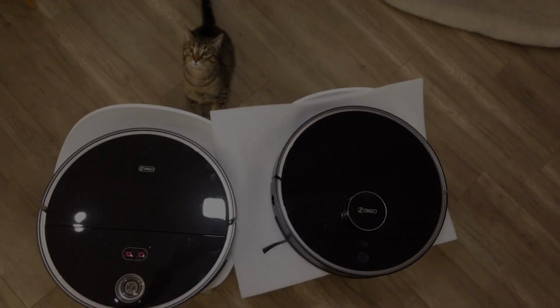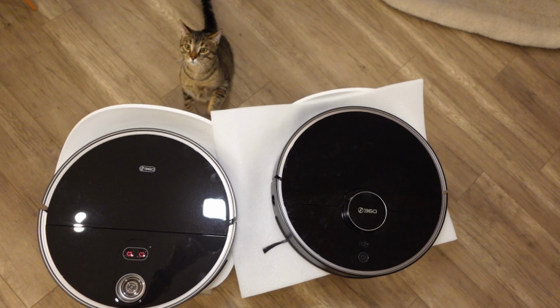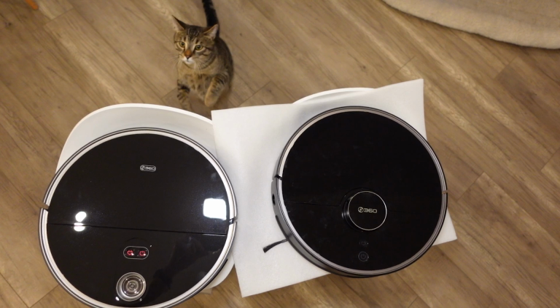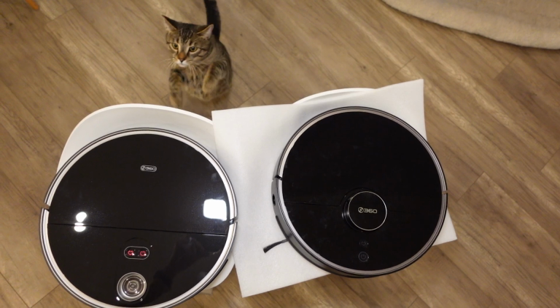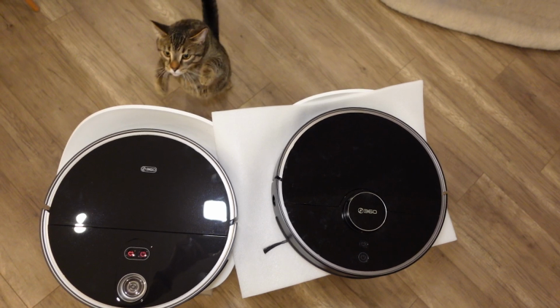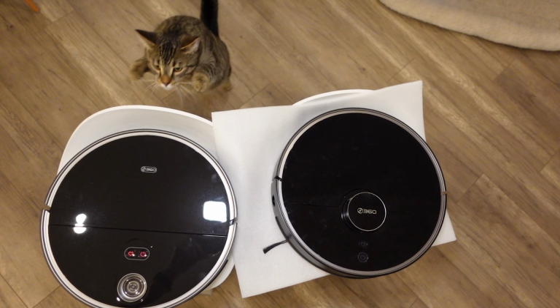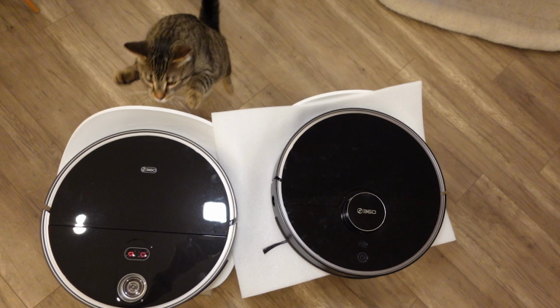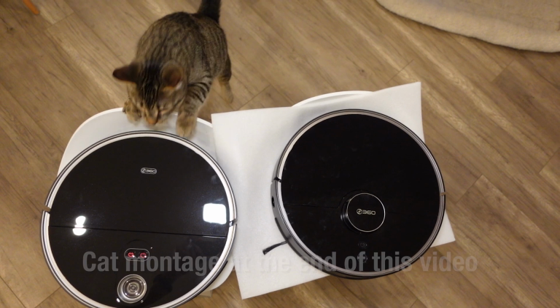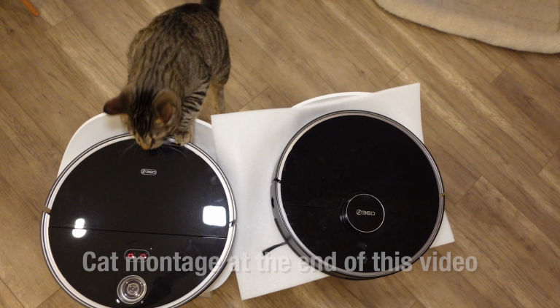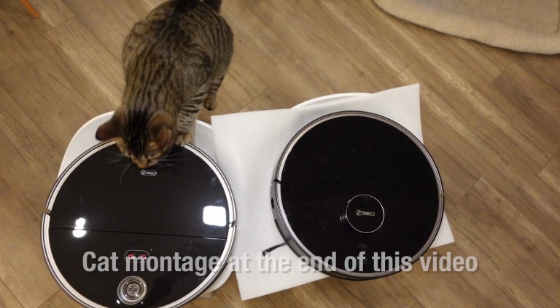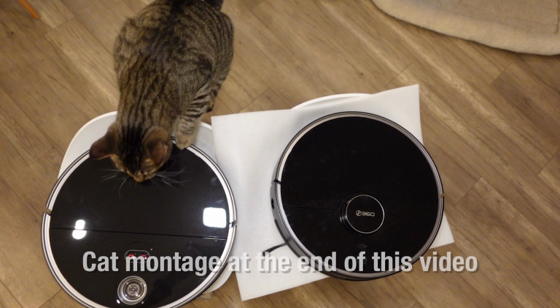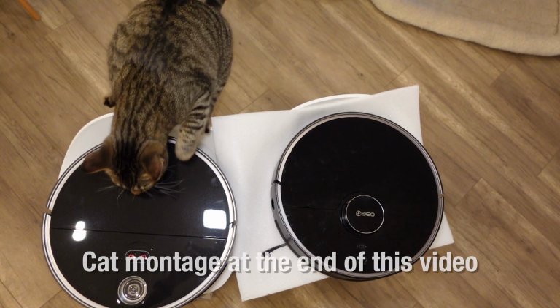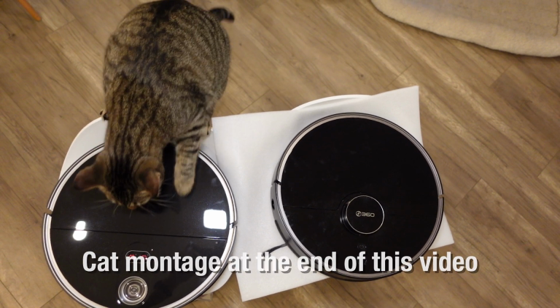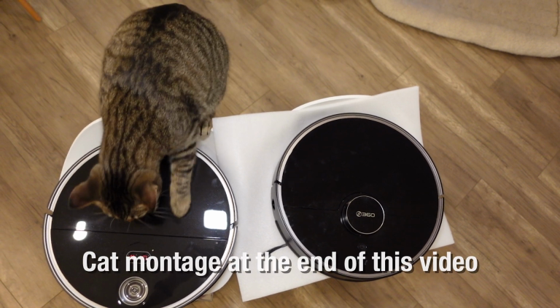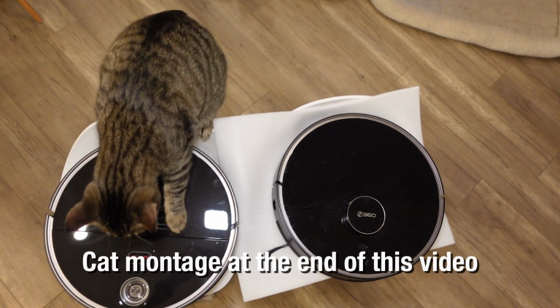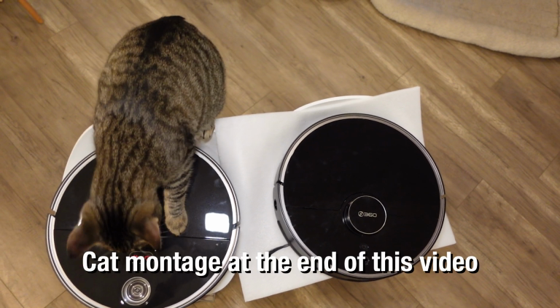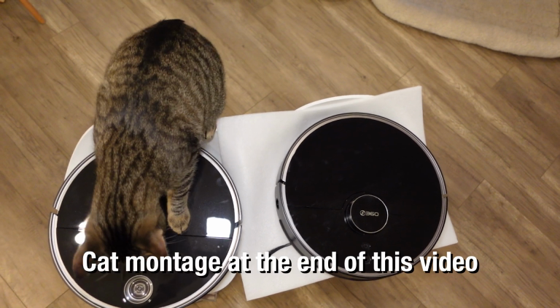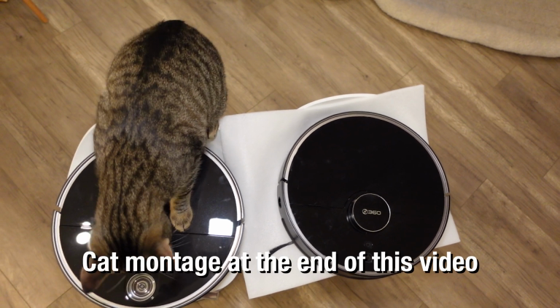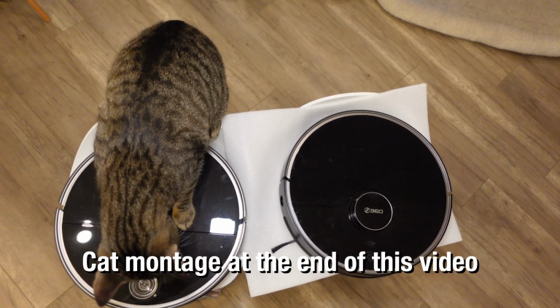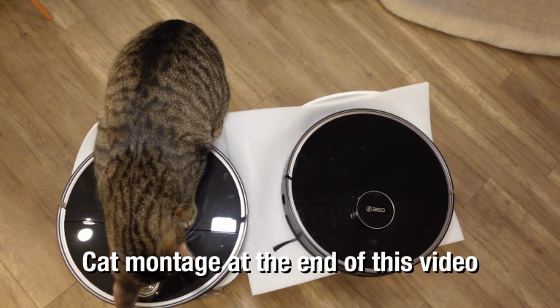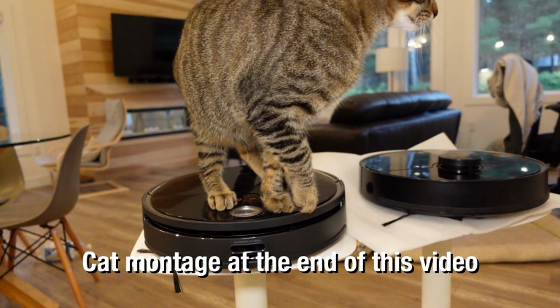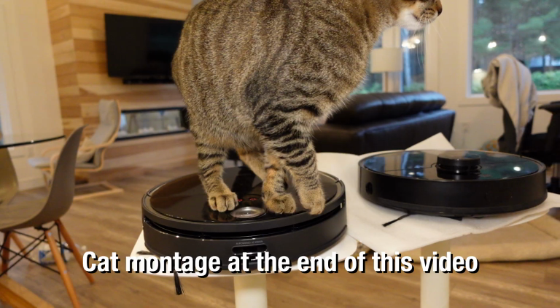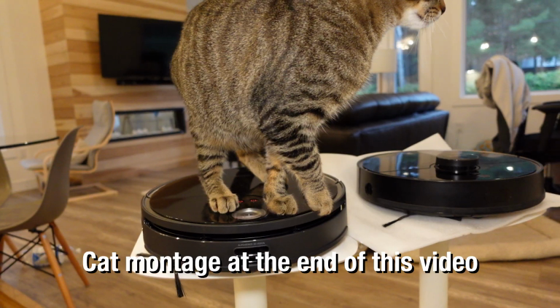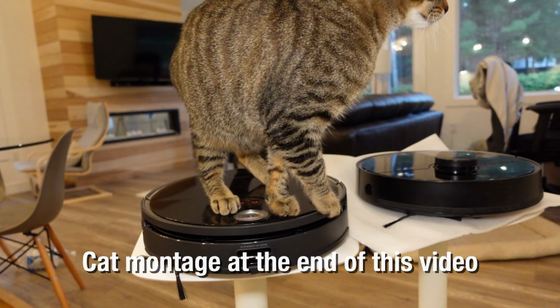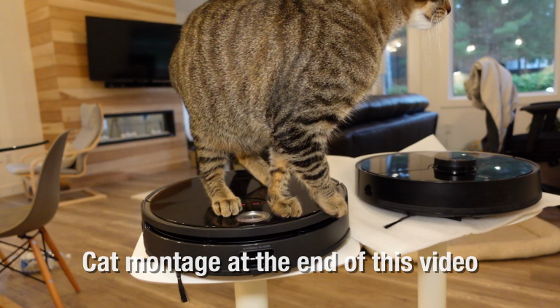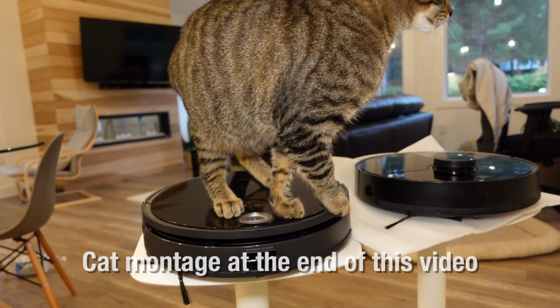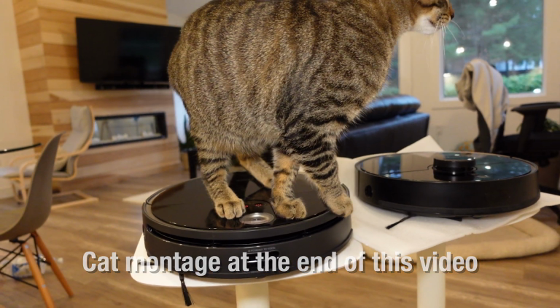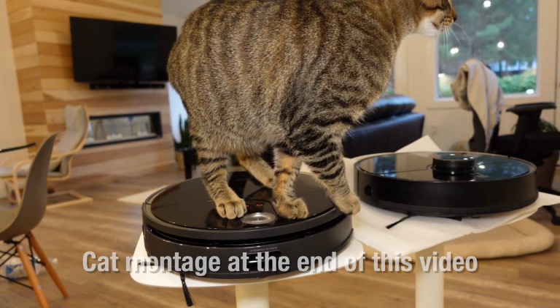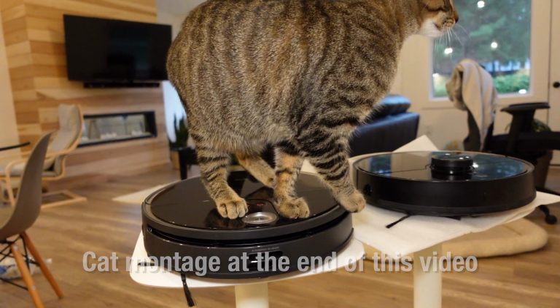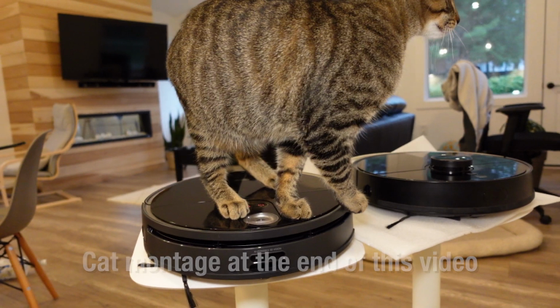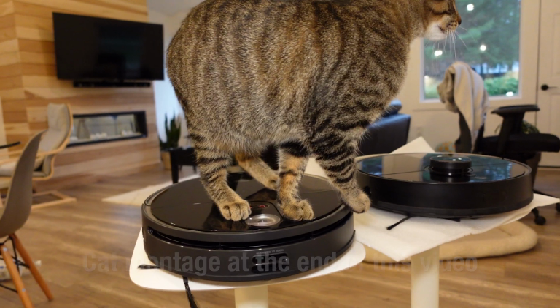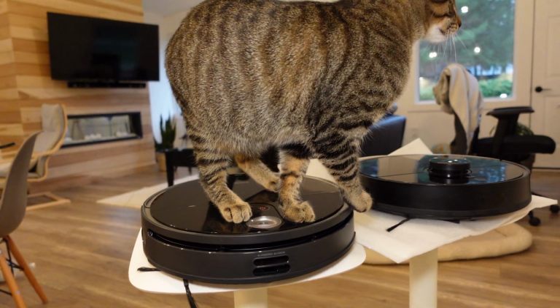If you find cats riding RoboVacs to be funny, make sure you stay tuned to the end of this video. With that in mind, let's get right back into the video.